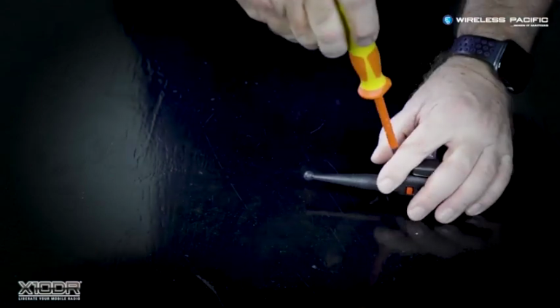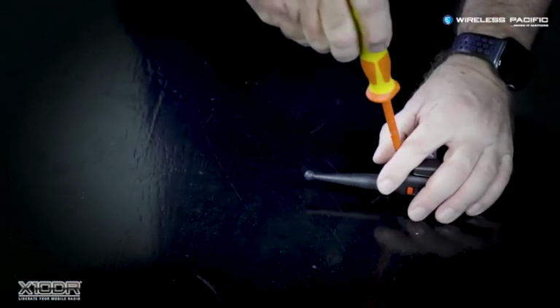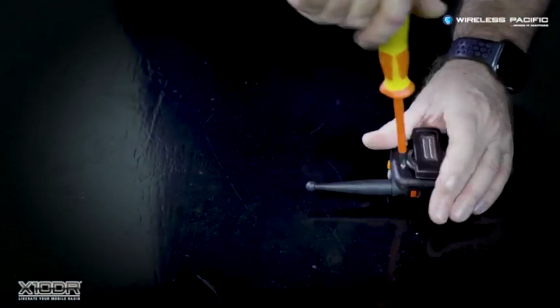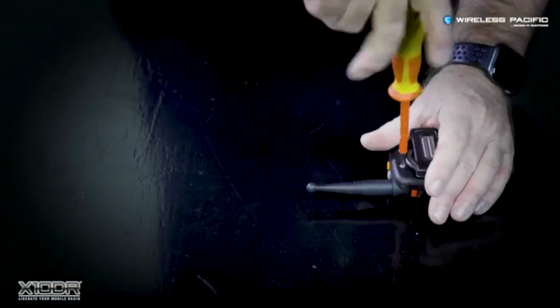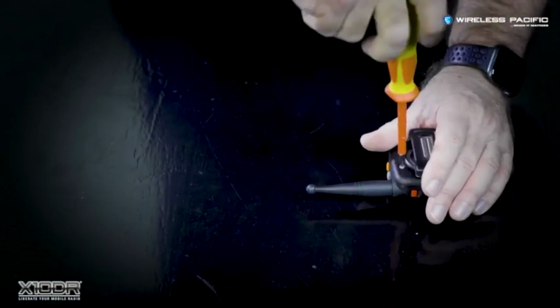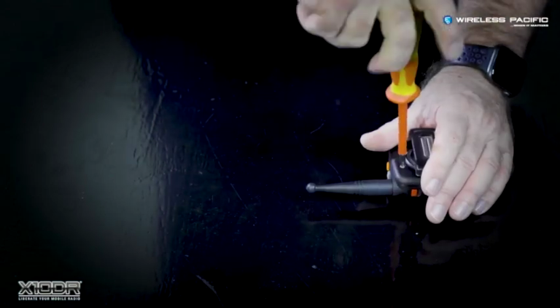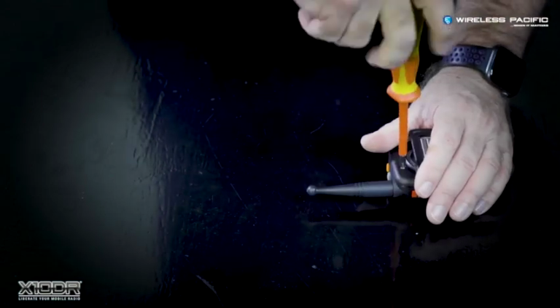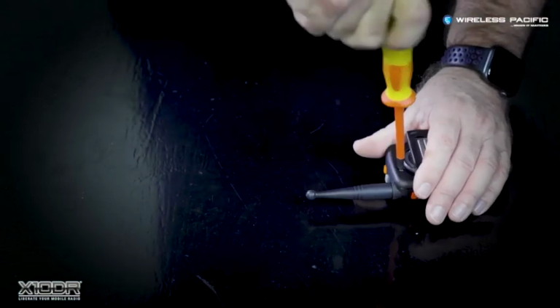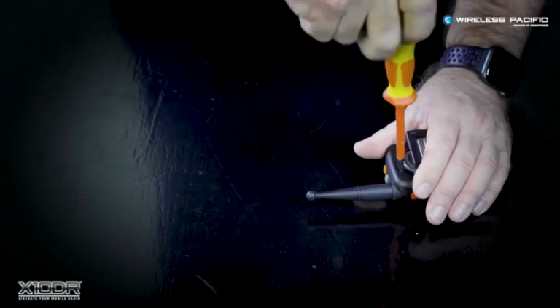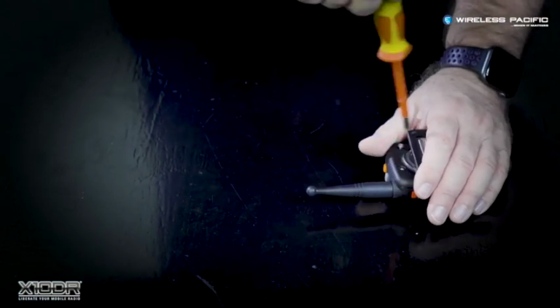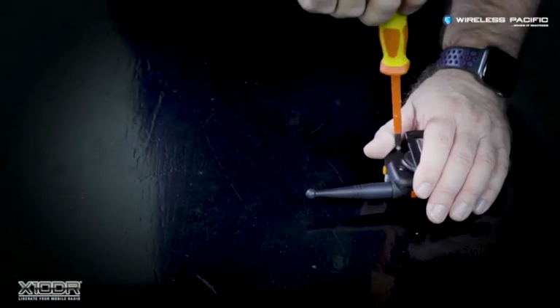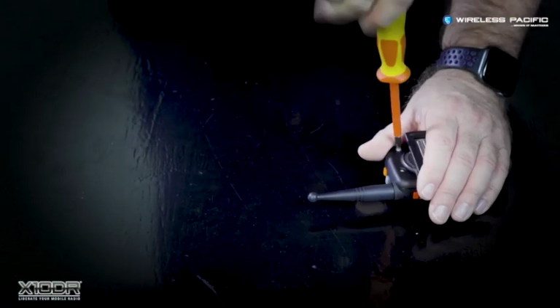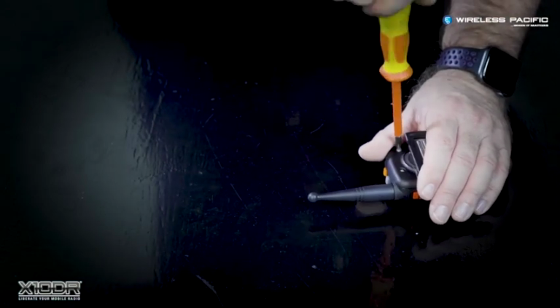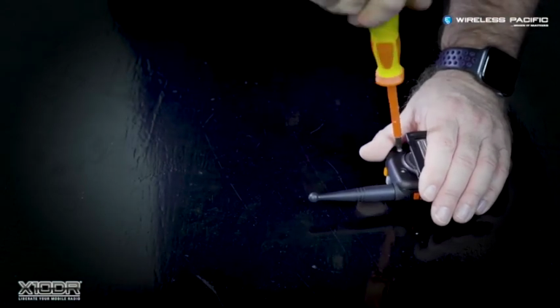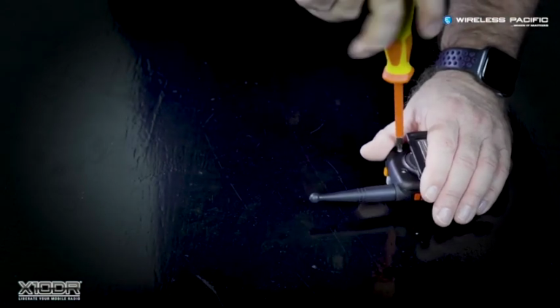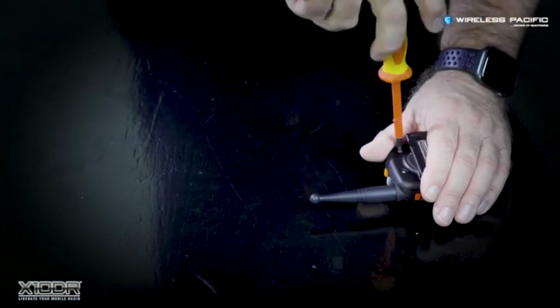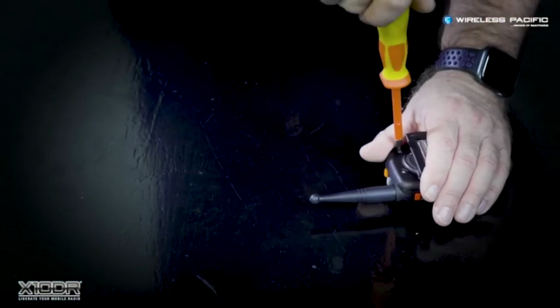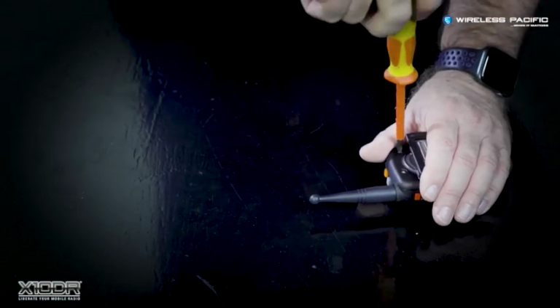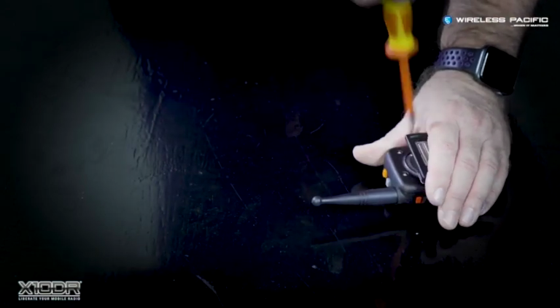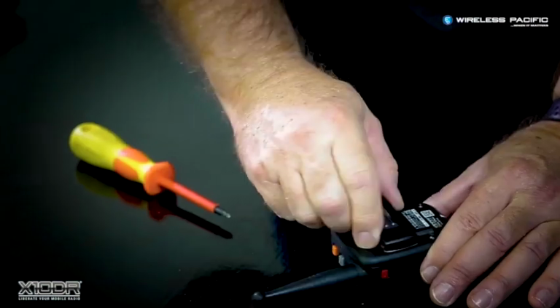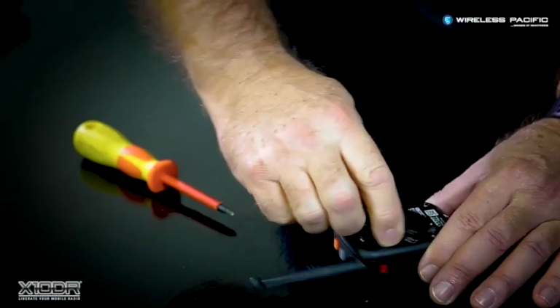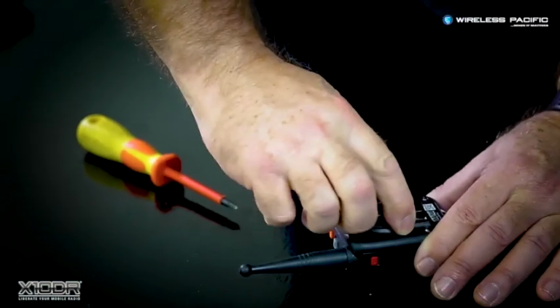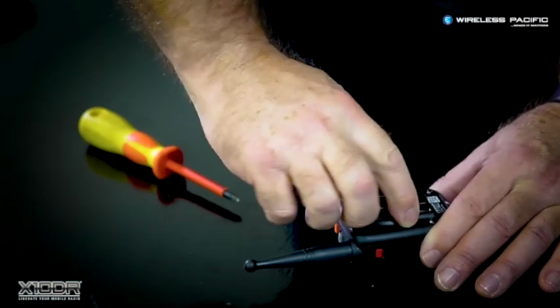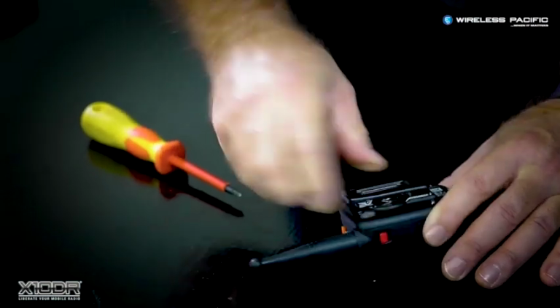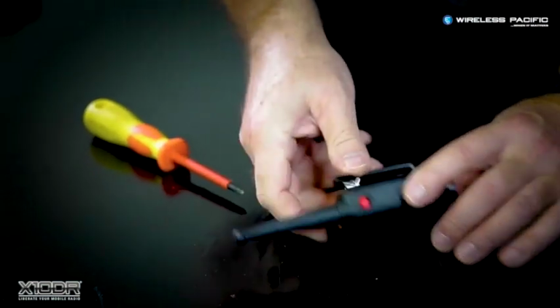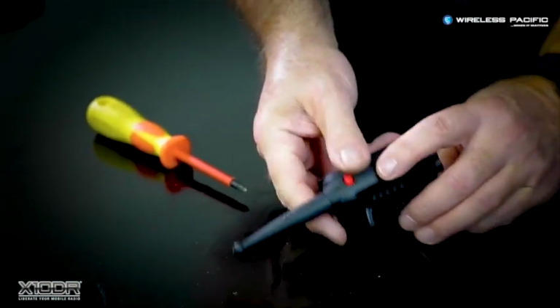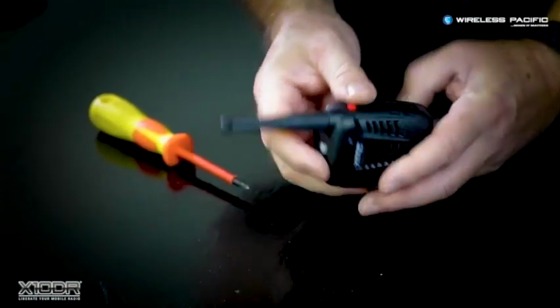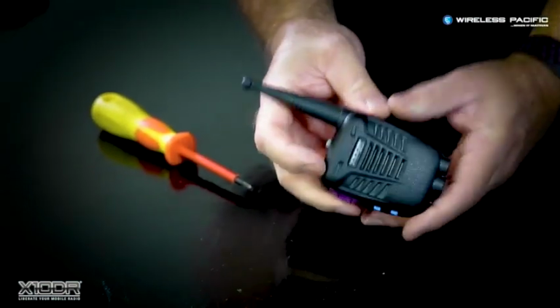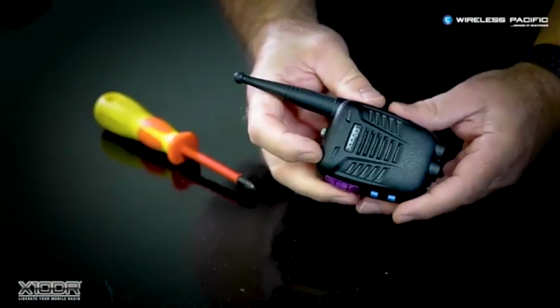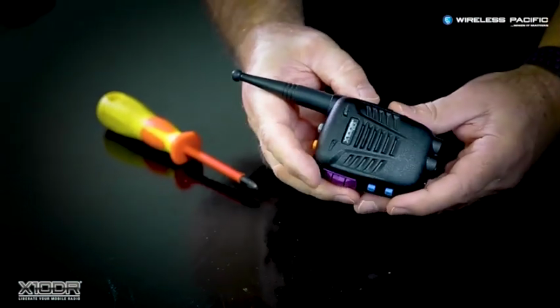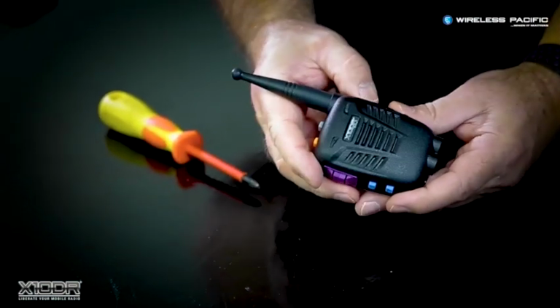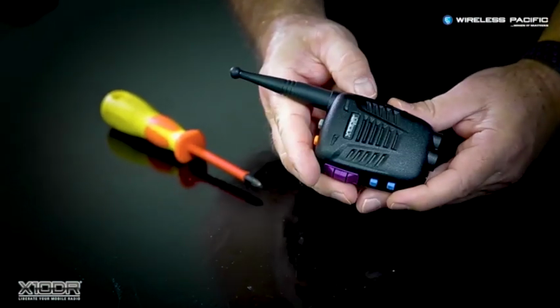Once completed, turn the device on to ensure it's all working correctly.